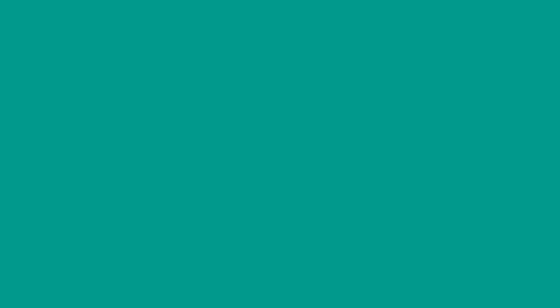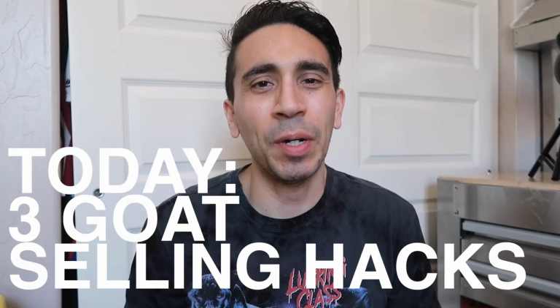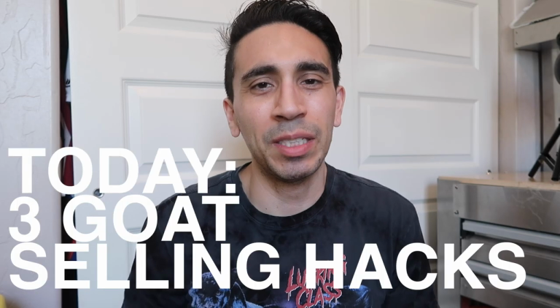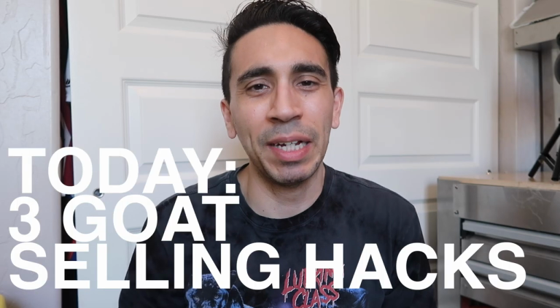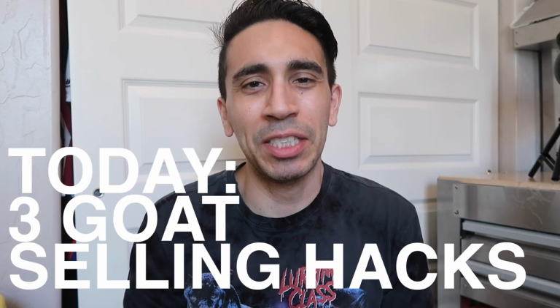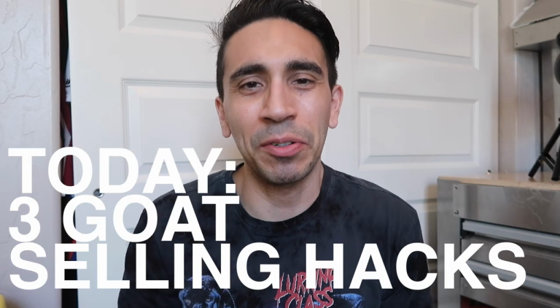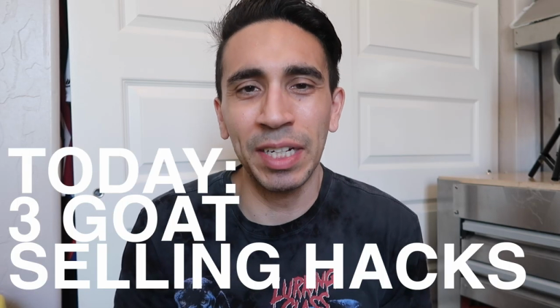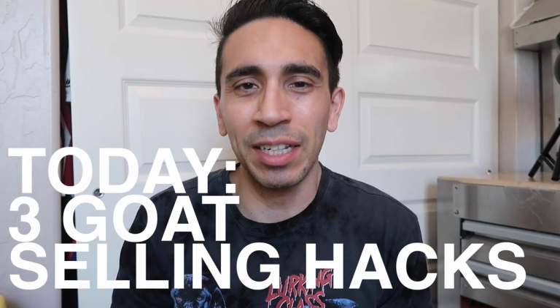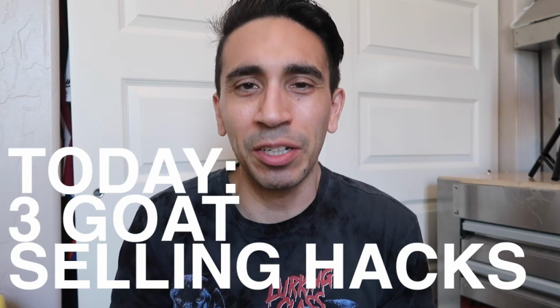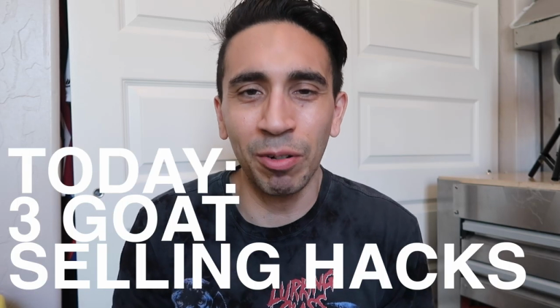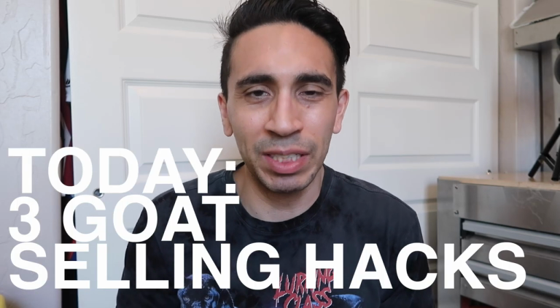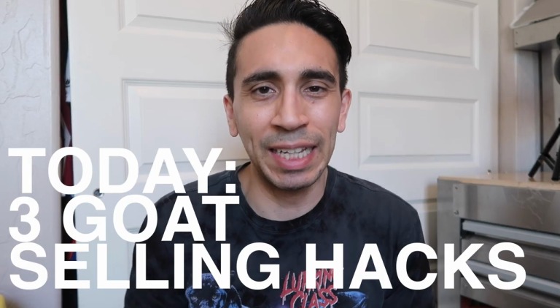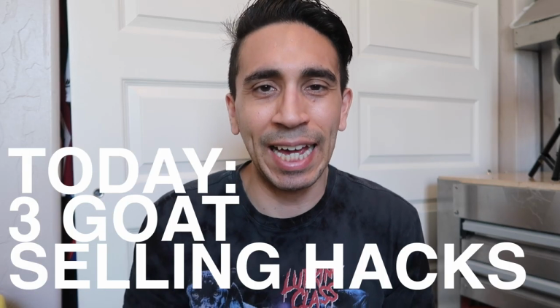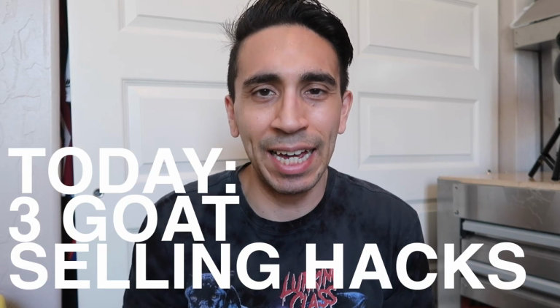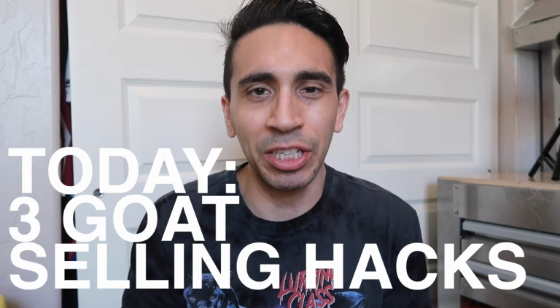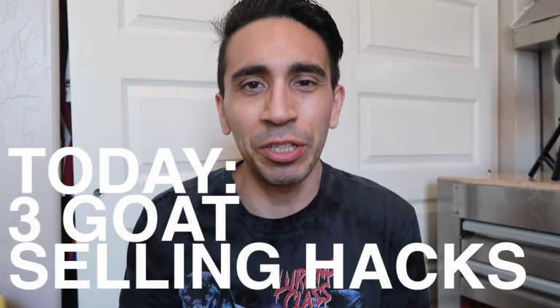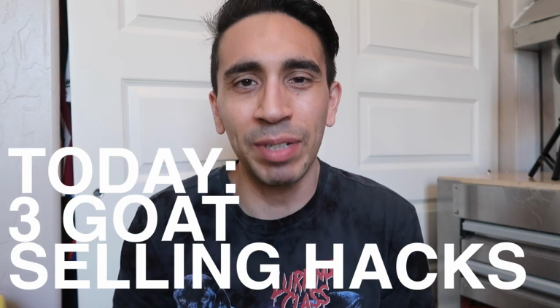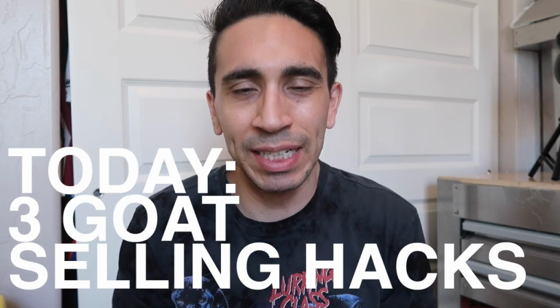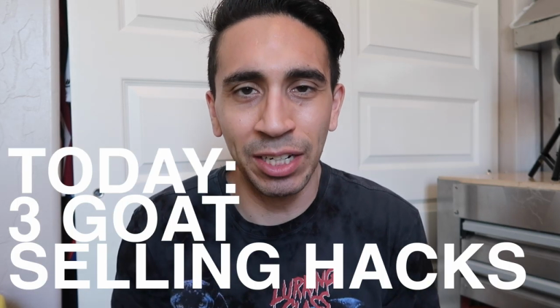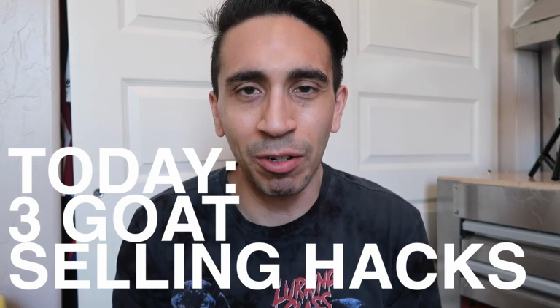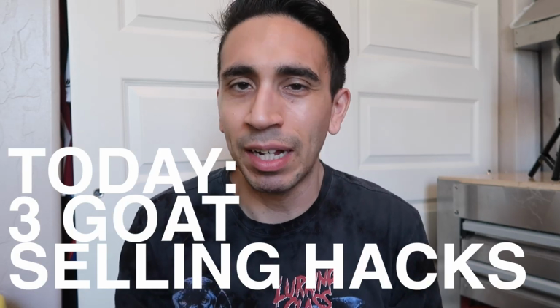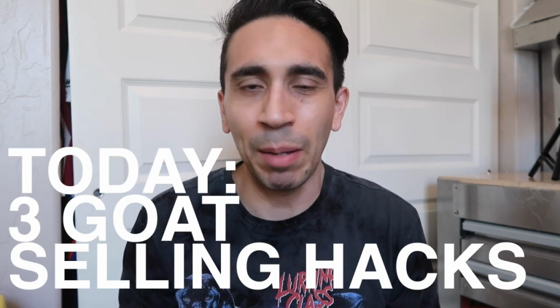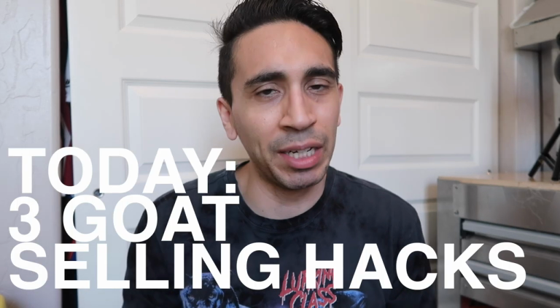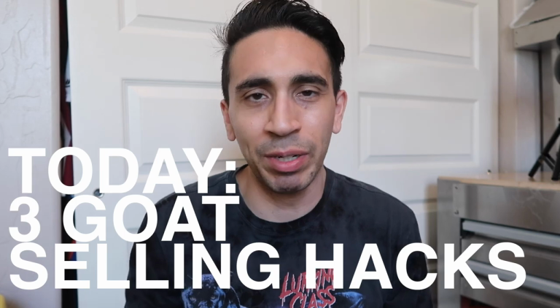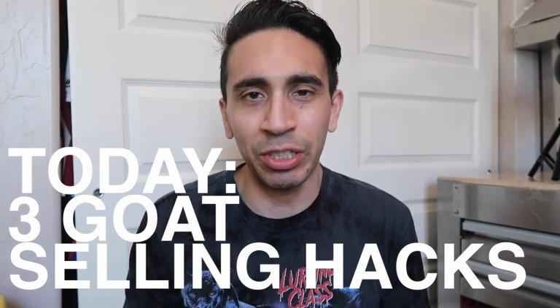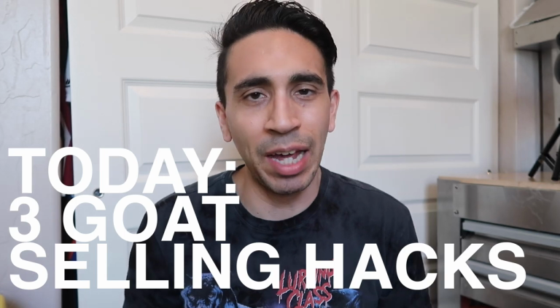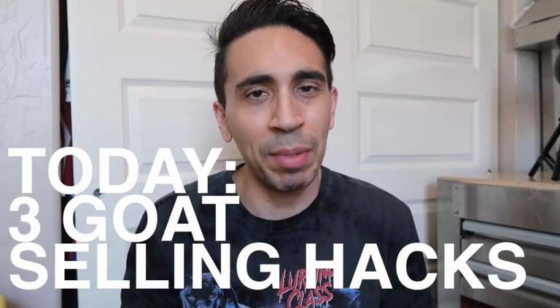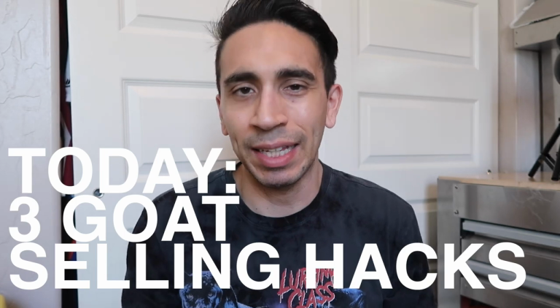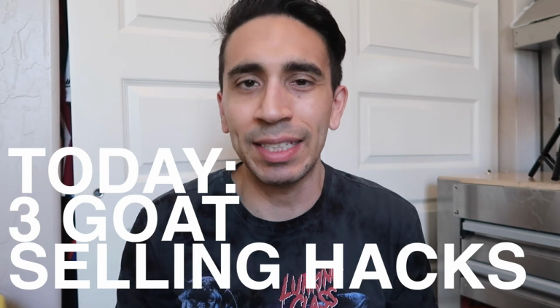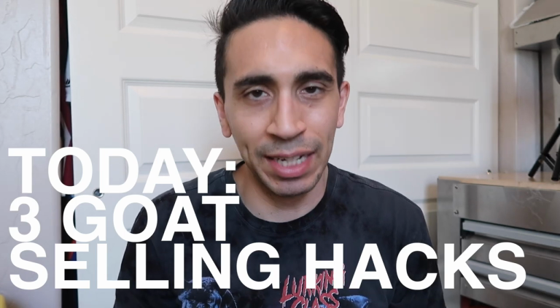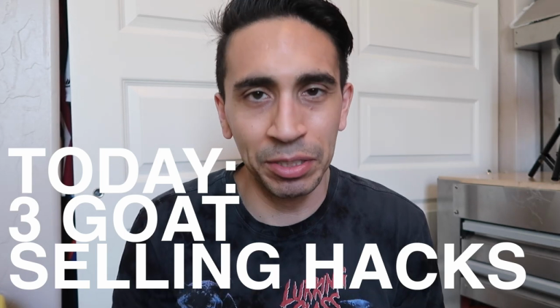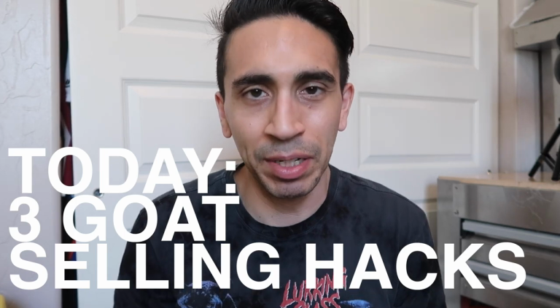What's up guys? Three GOAT selling hacks you need to know. I'm not going to waste your time, let's get into it.